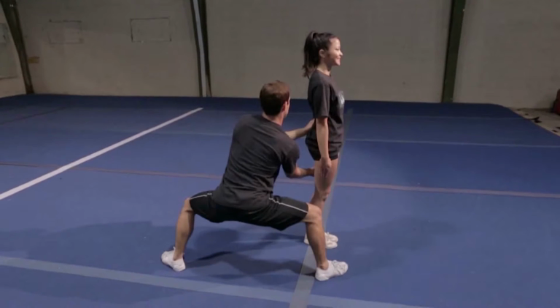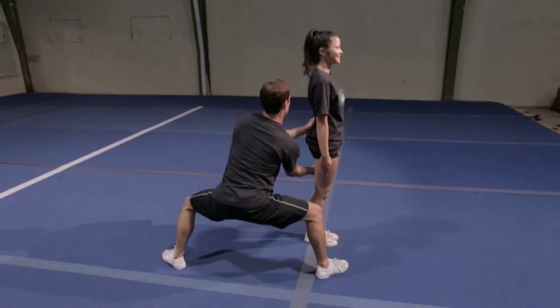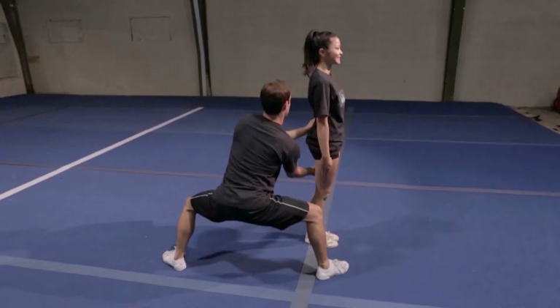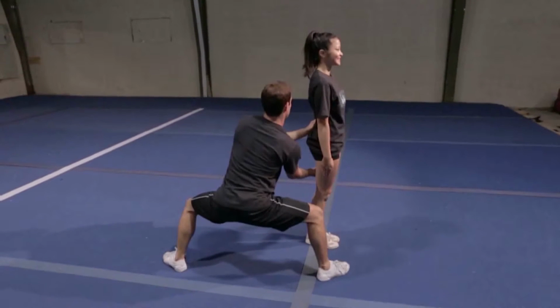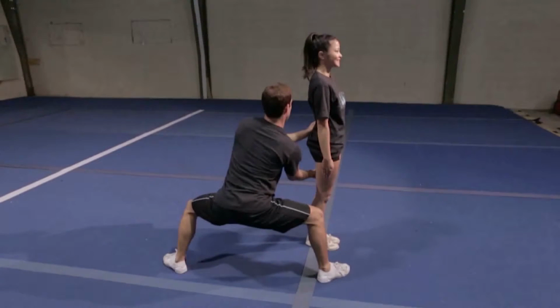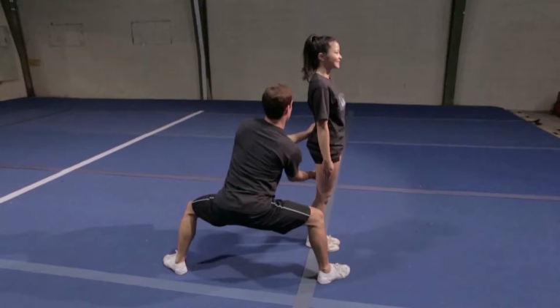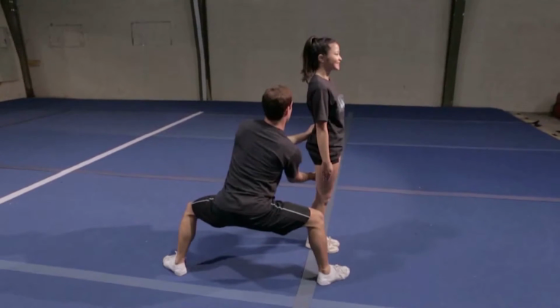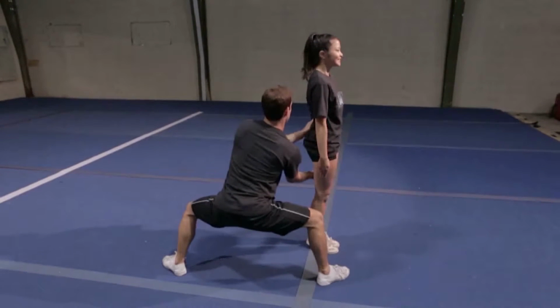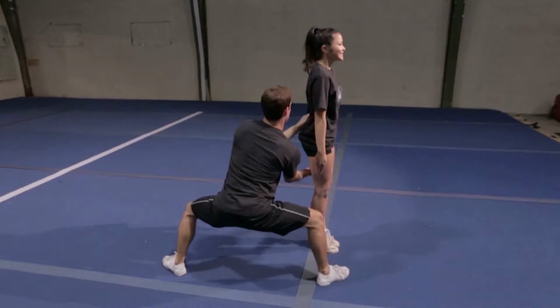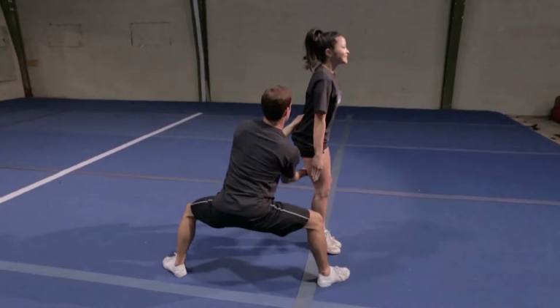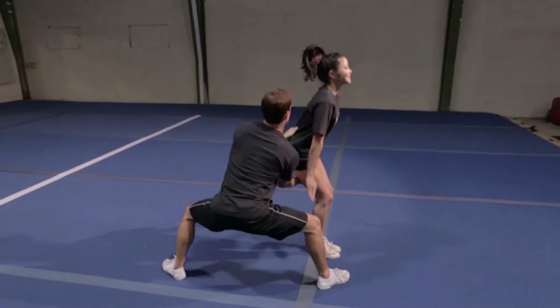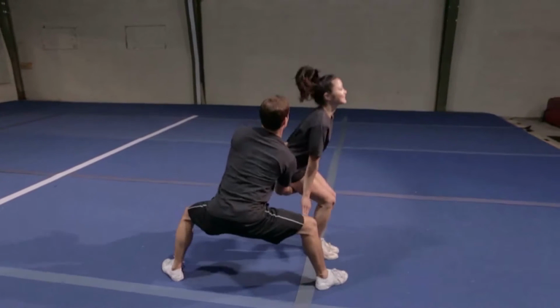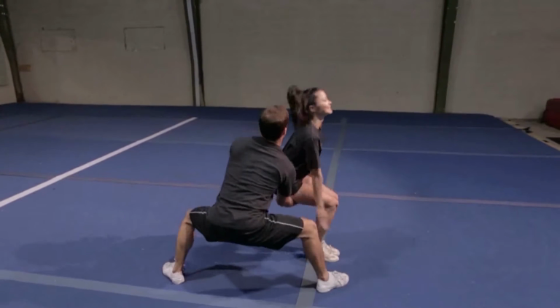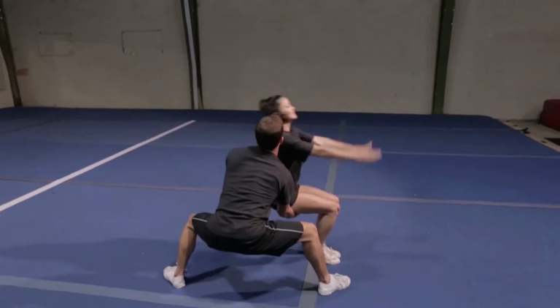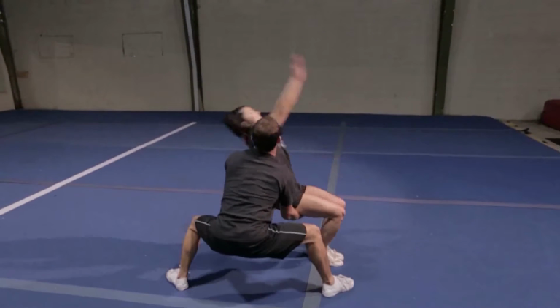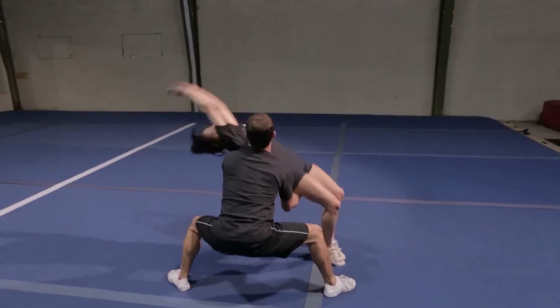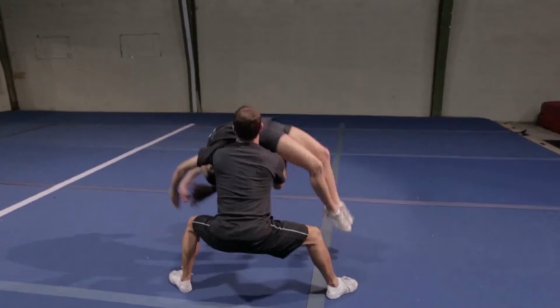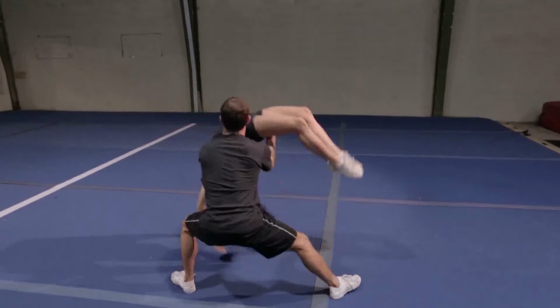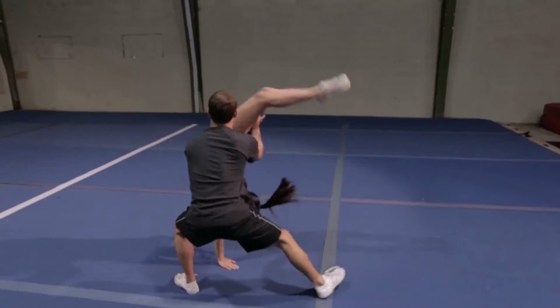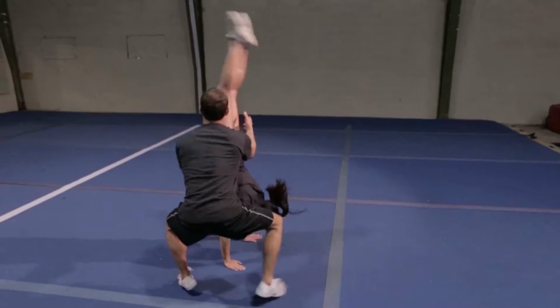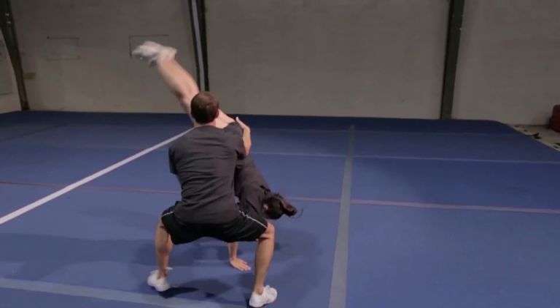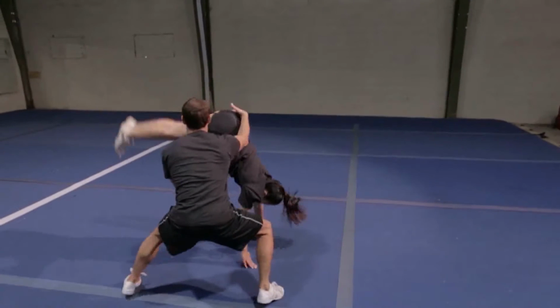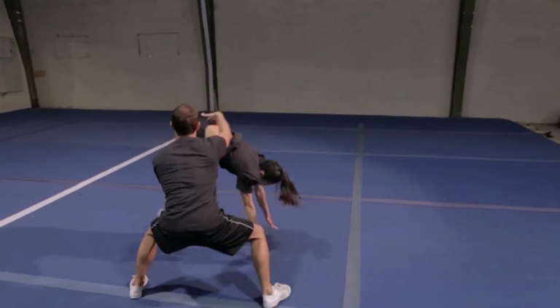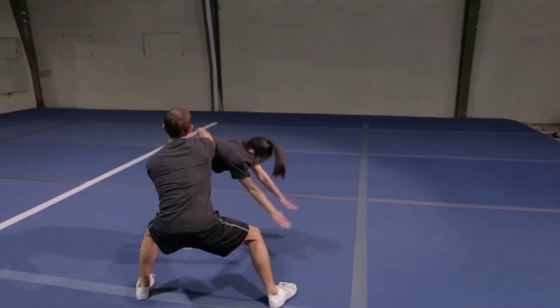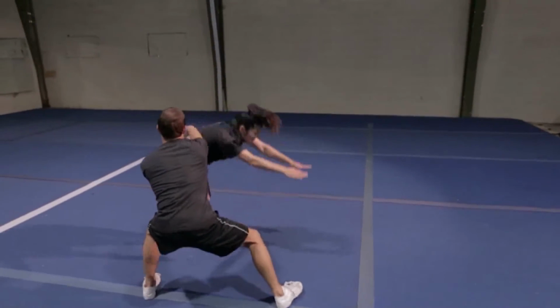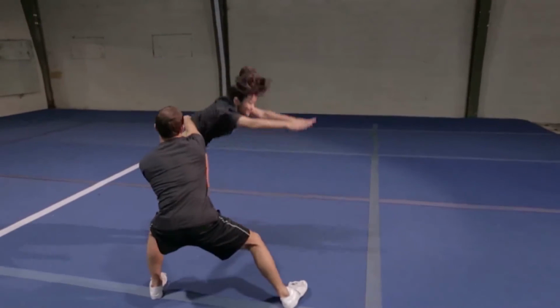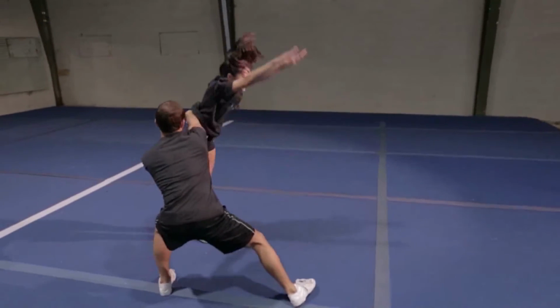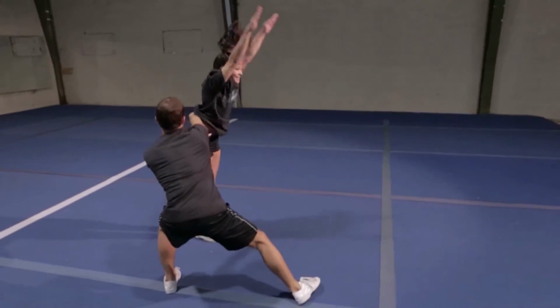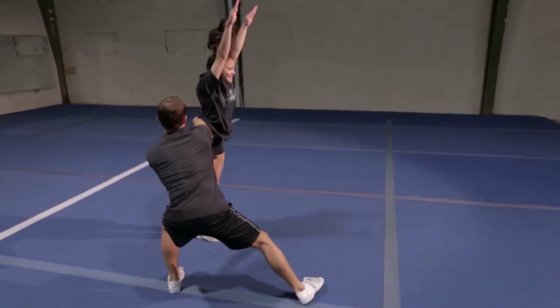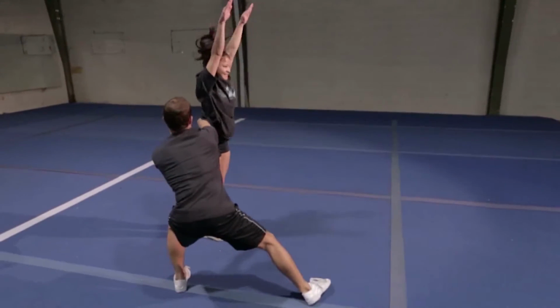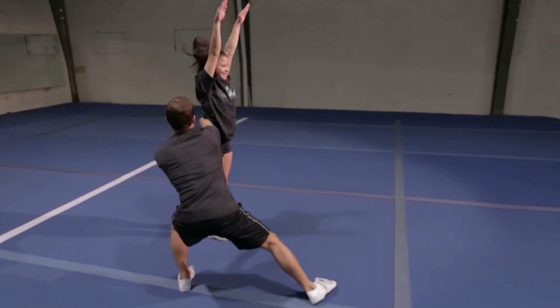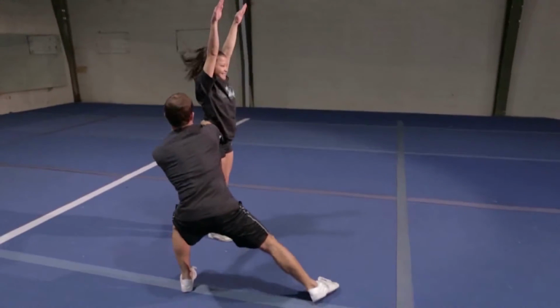As the athlete sits, make sure they are keeping their chest up and sitting aggressively as they throw their arms back.